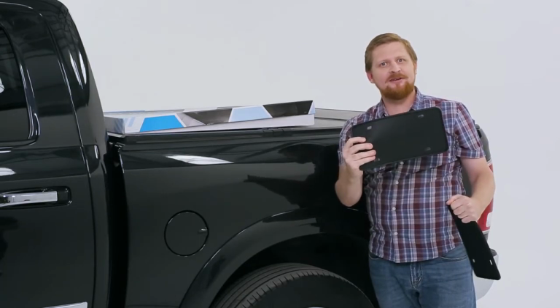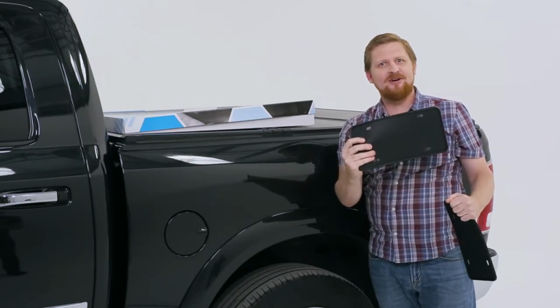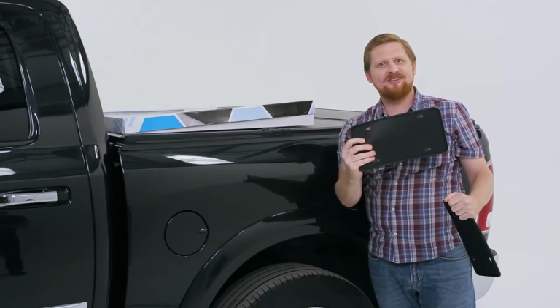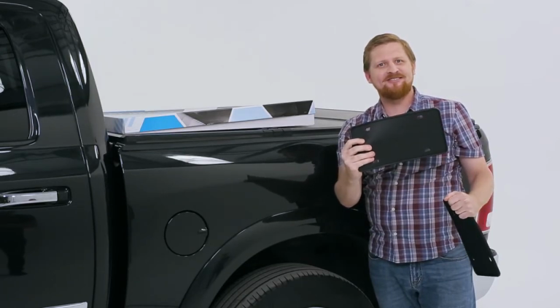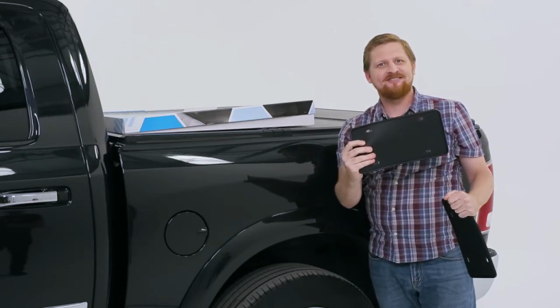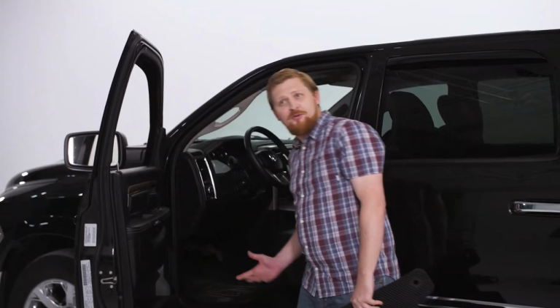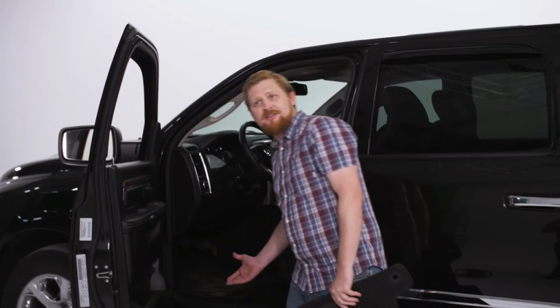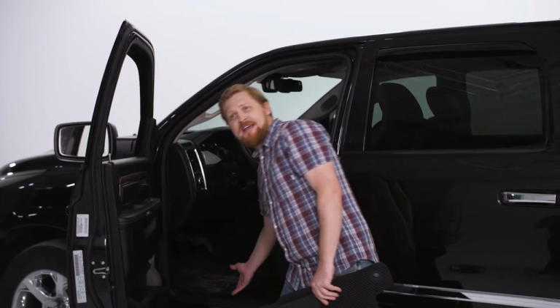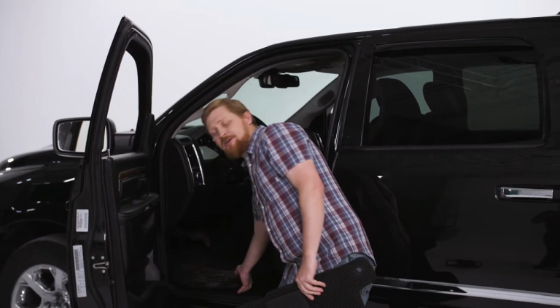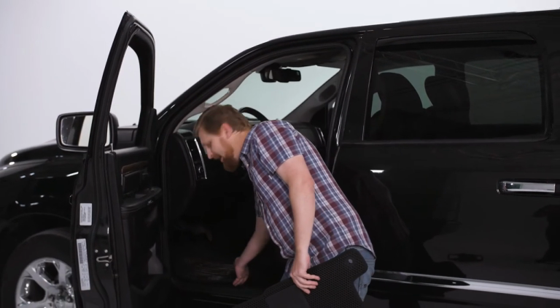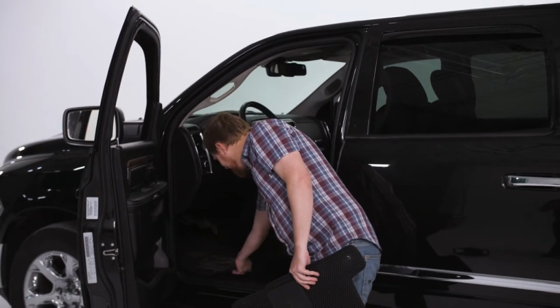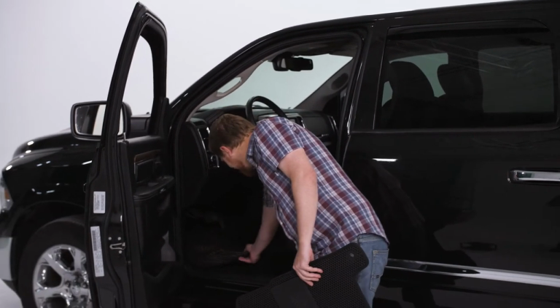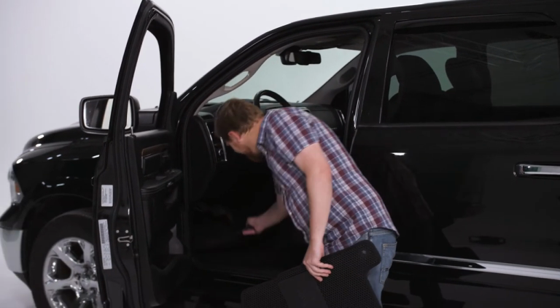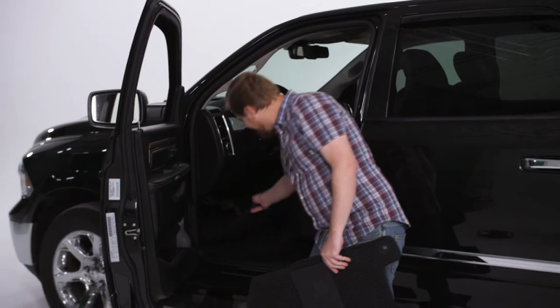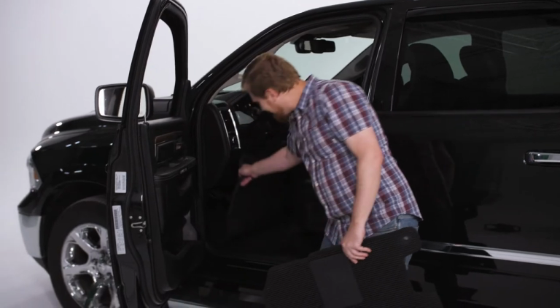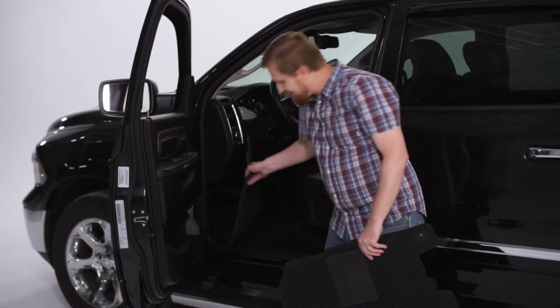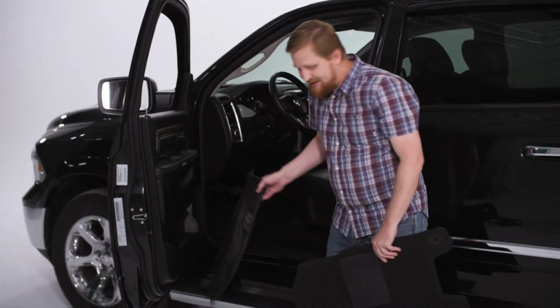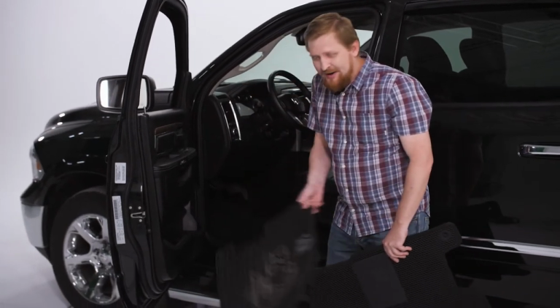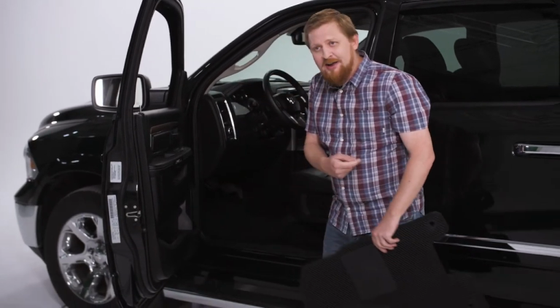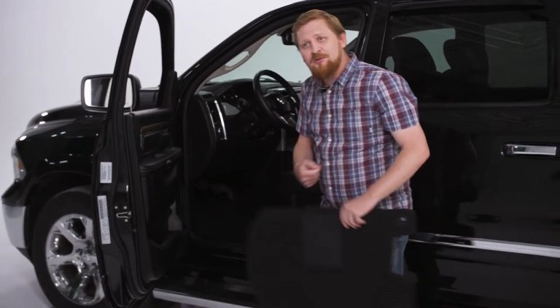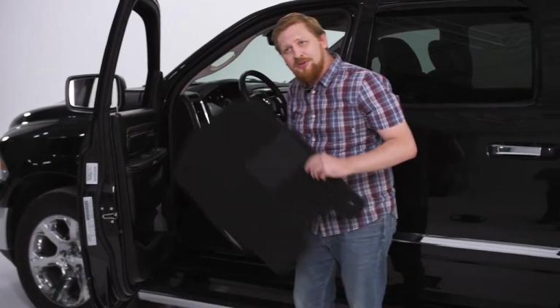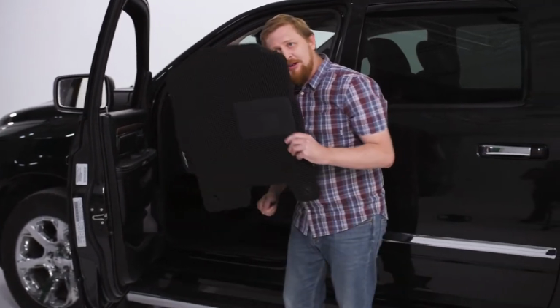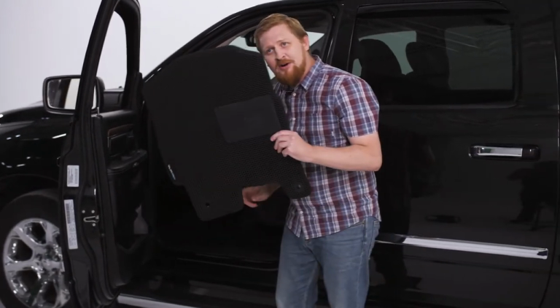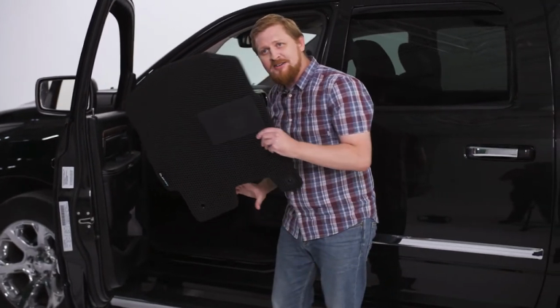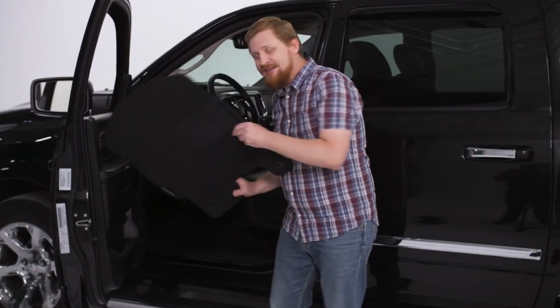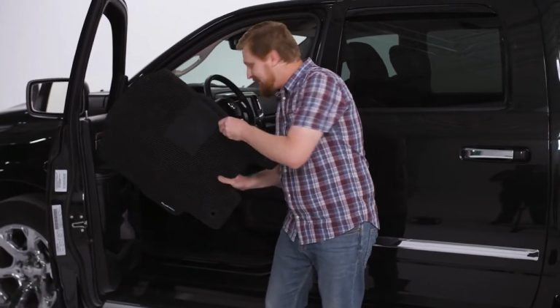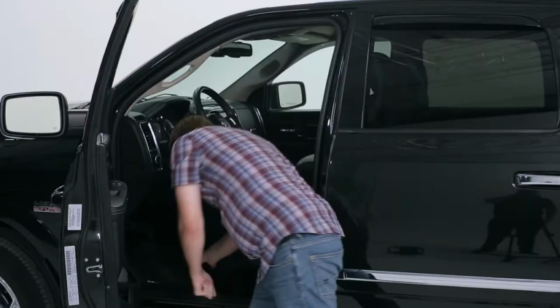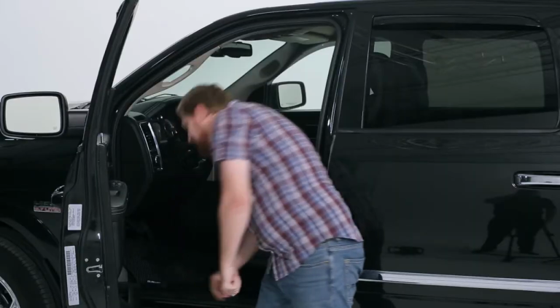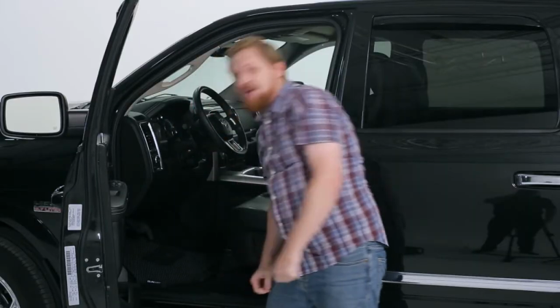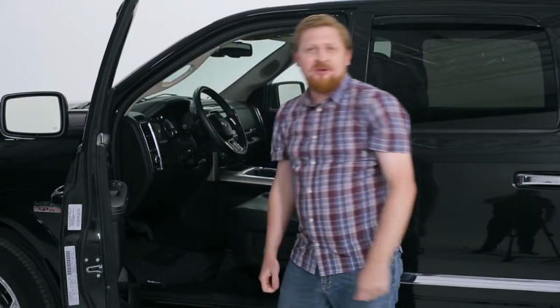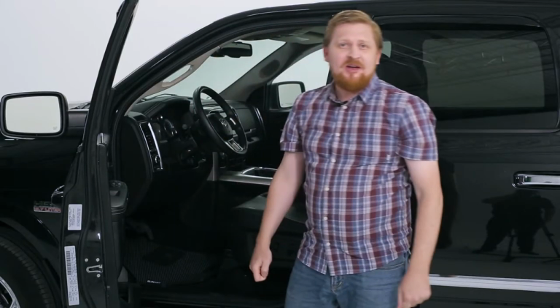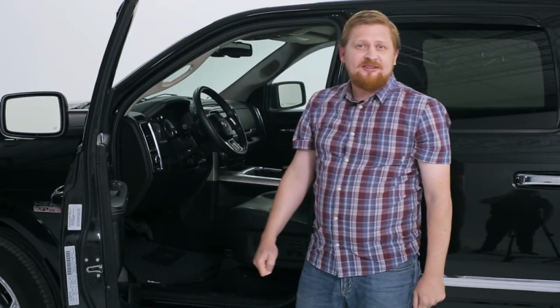Klimart. Who needs standard mats? I win with Klimart. You won't regret it.